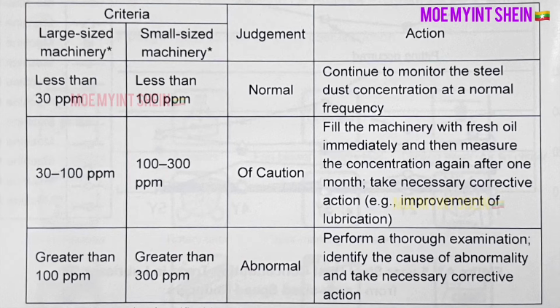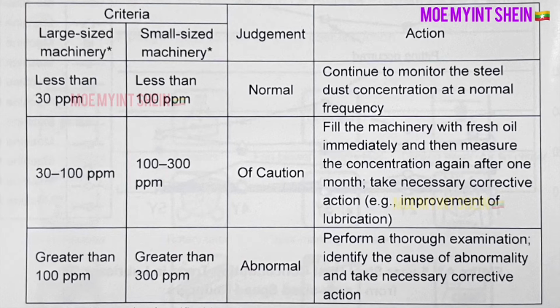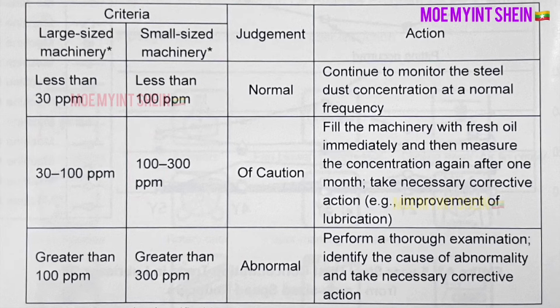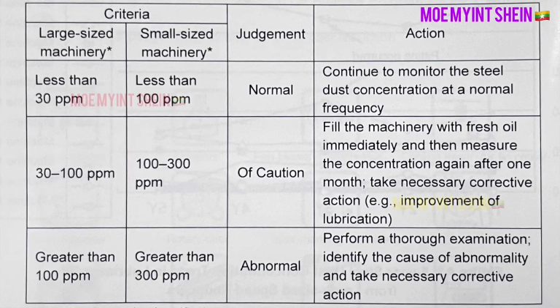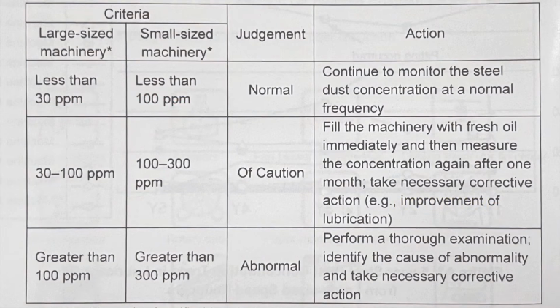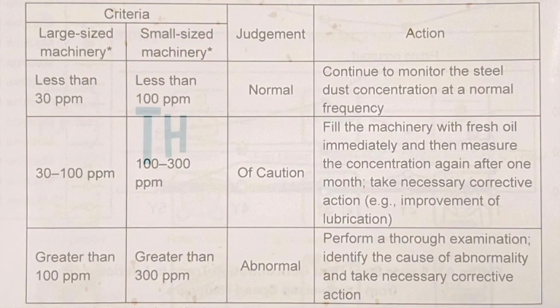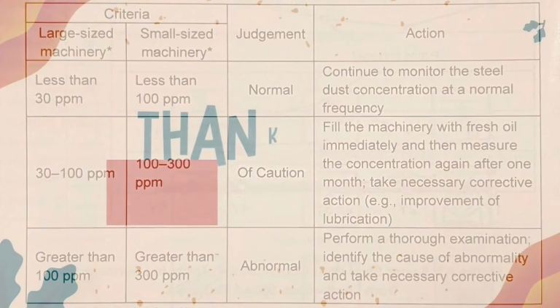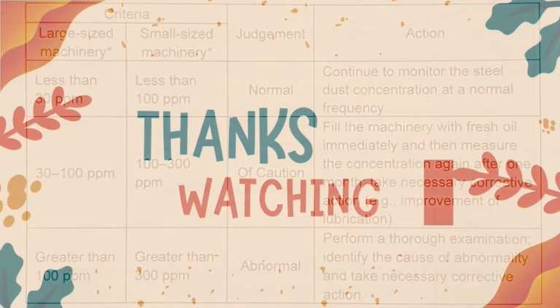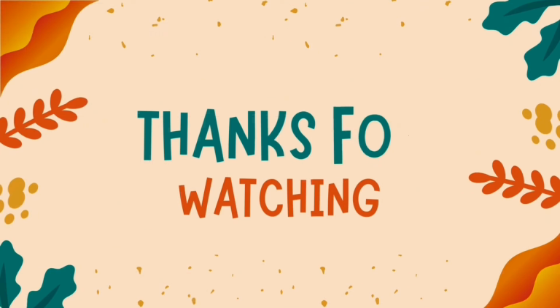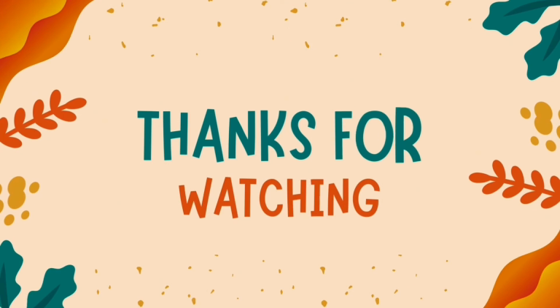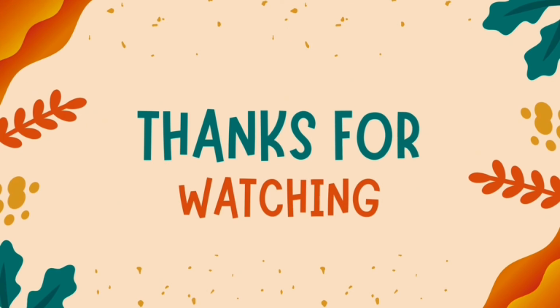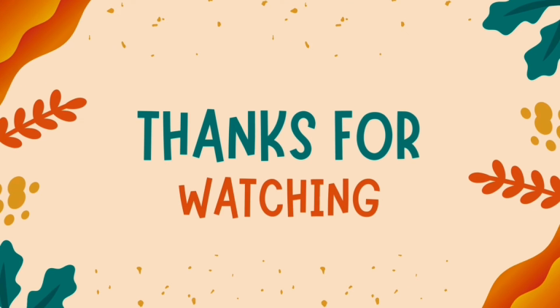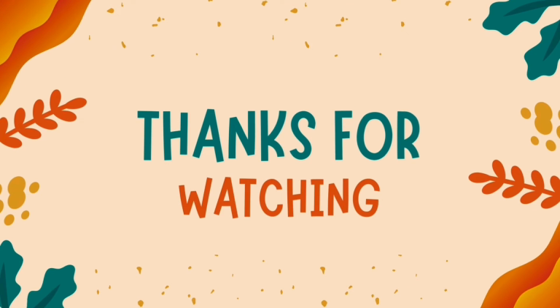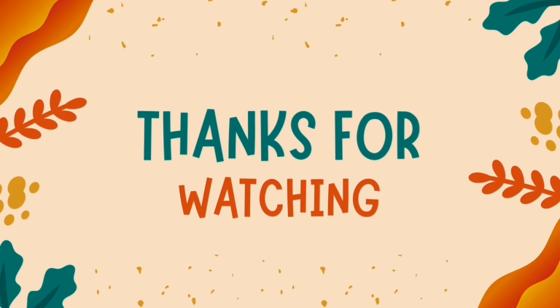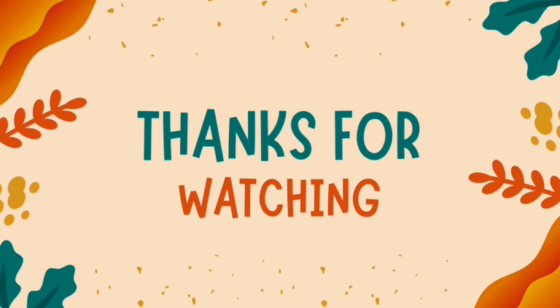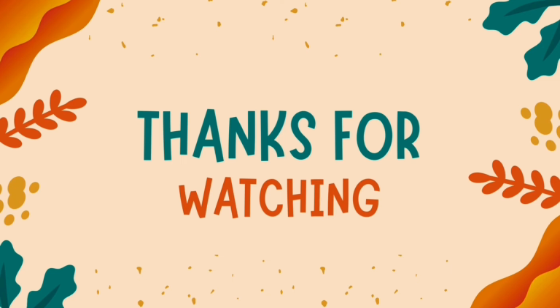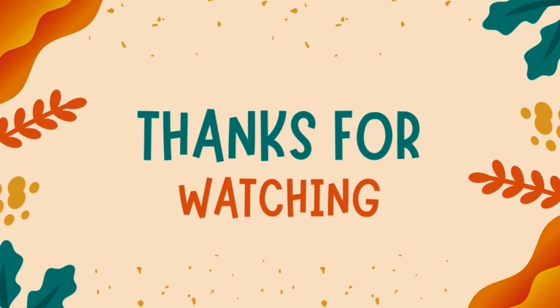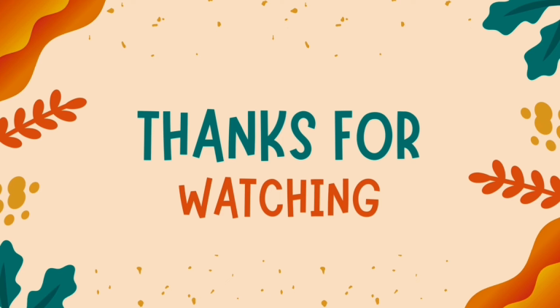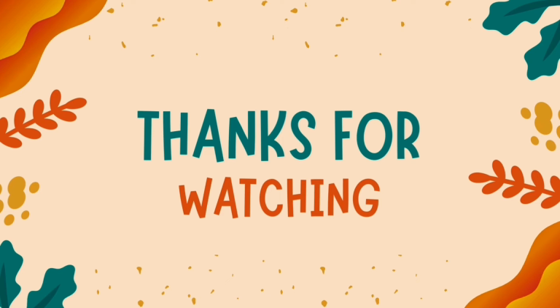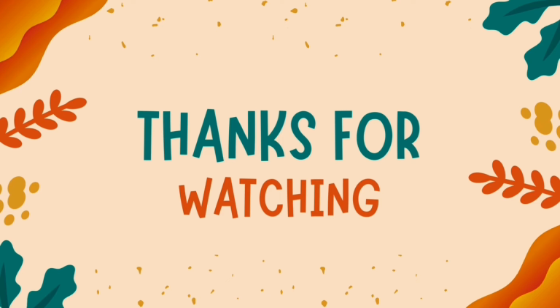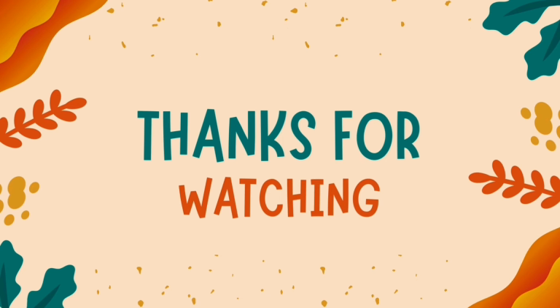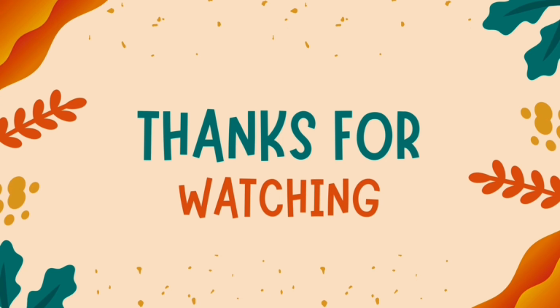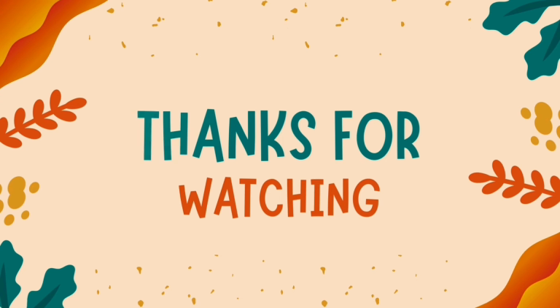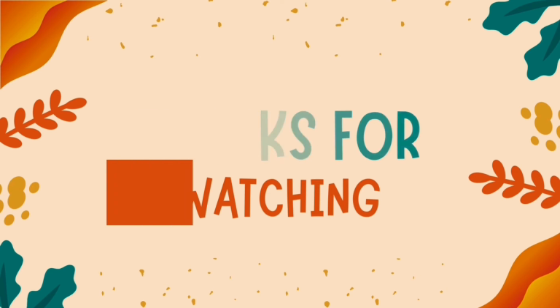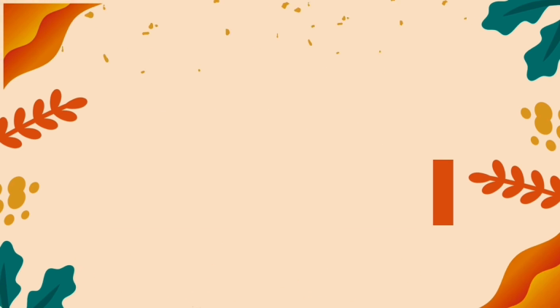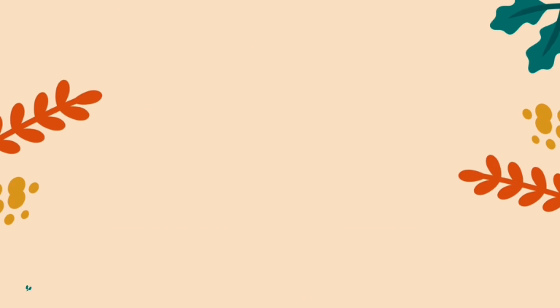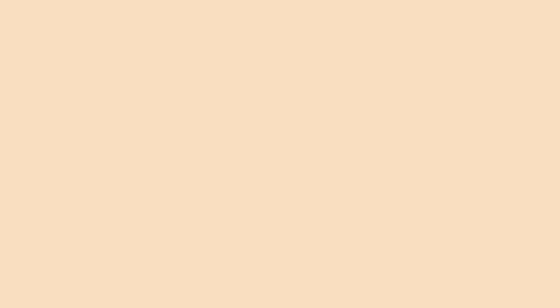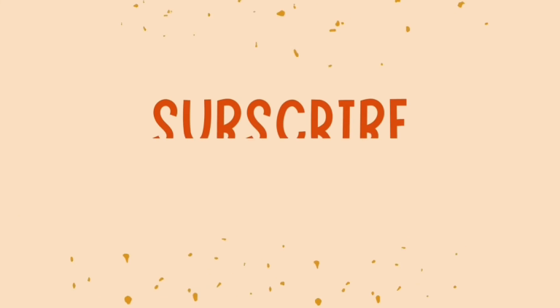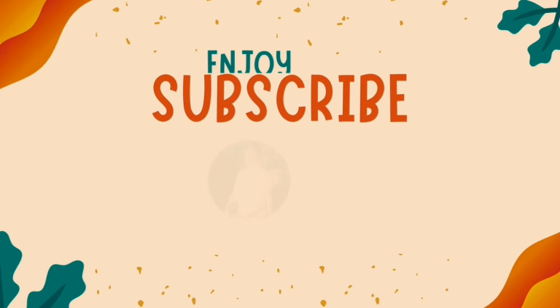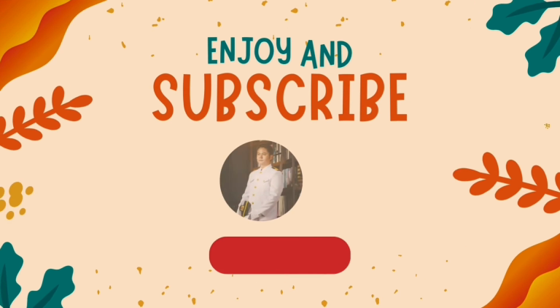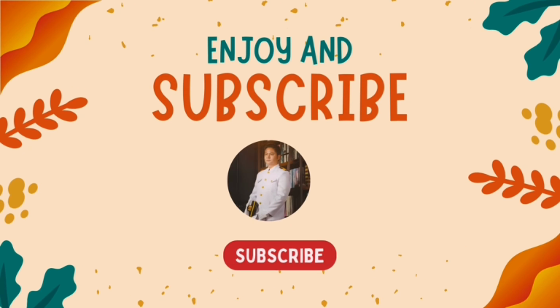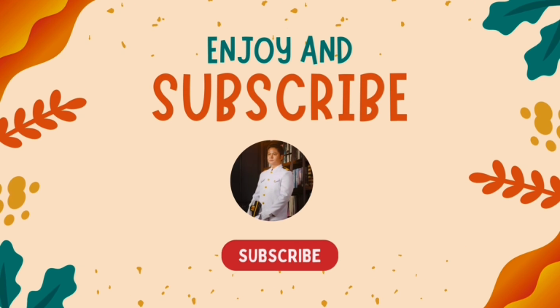Thanks for watching. Don't forget to subscribe and turn on the notification bell. Hope to see you again in the next video.